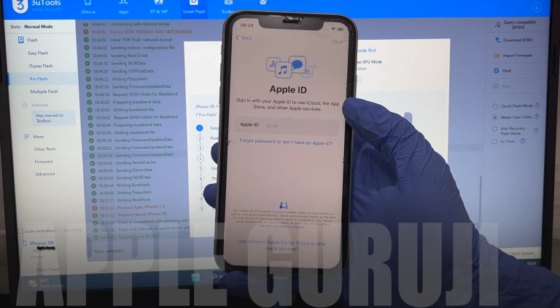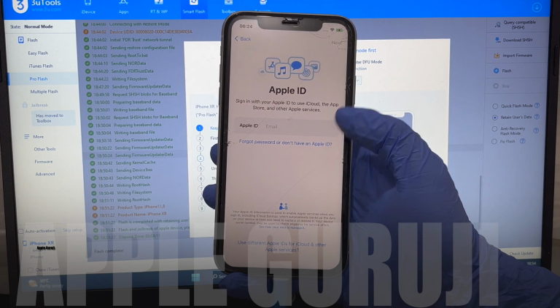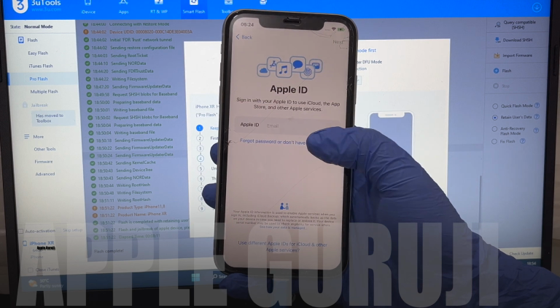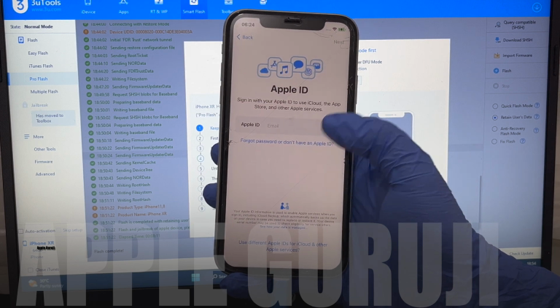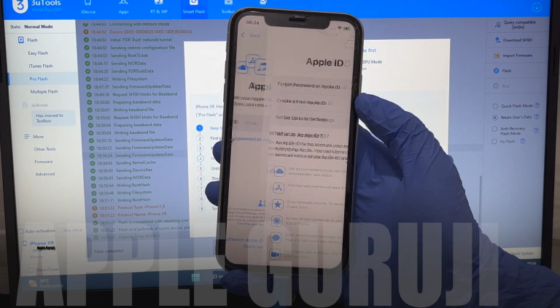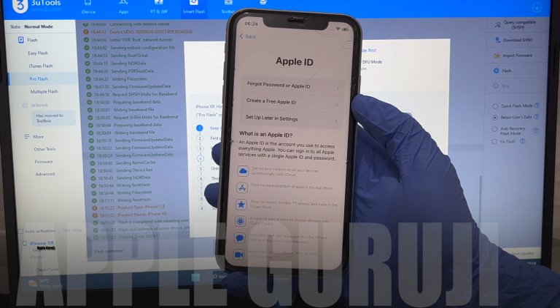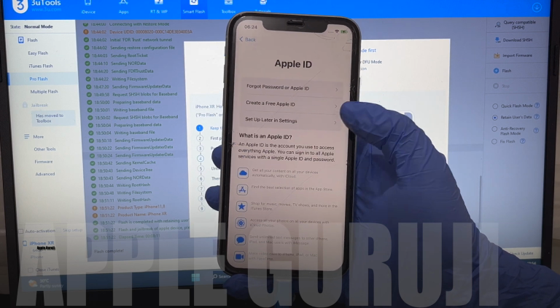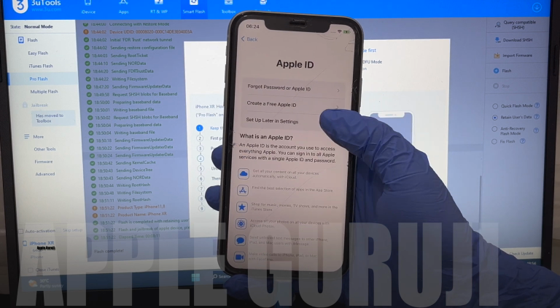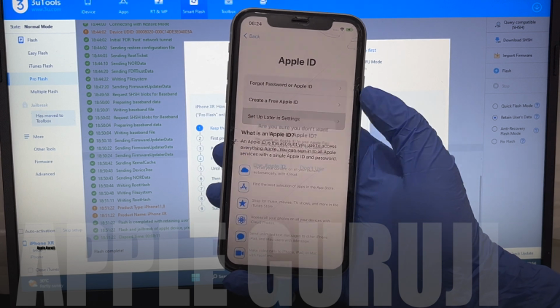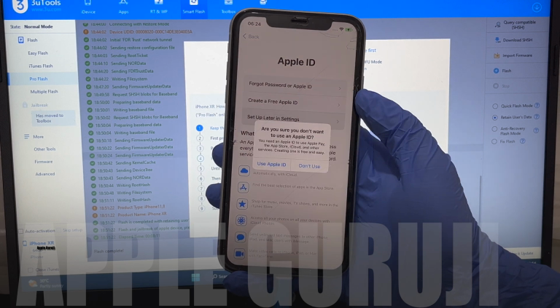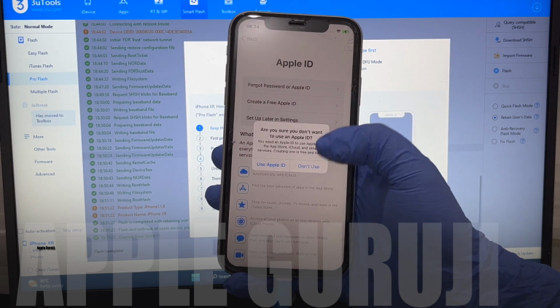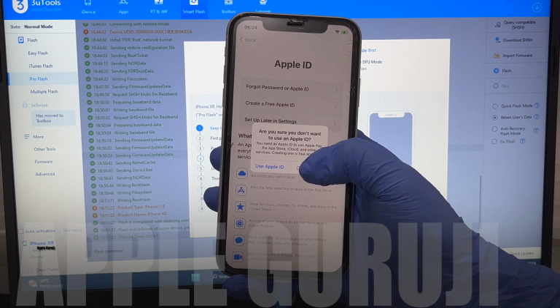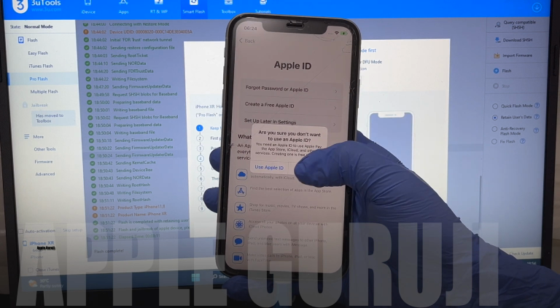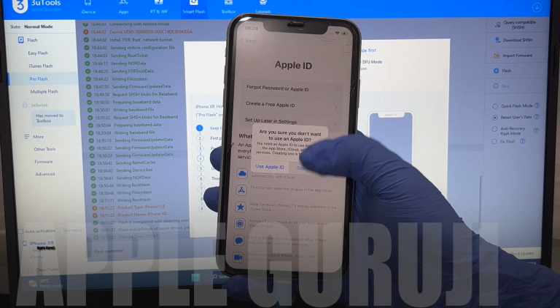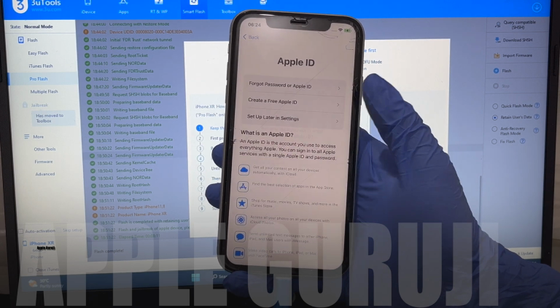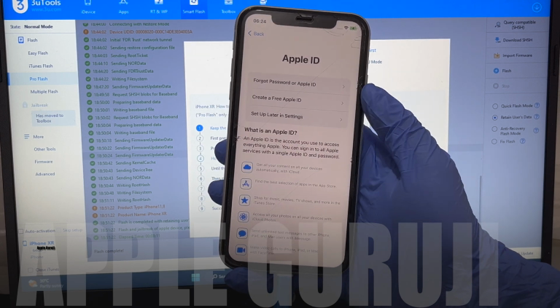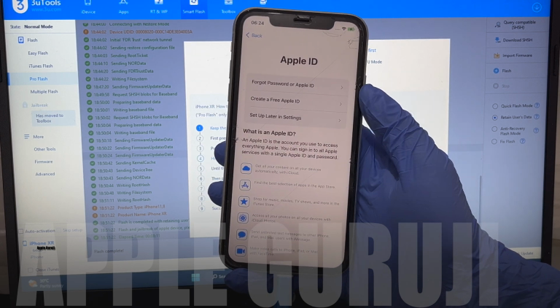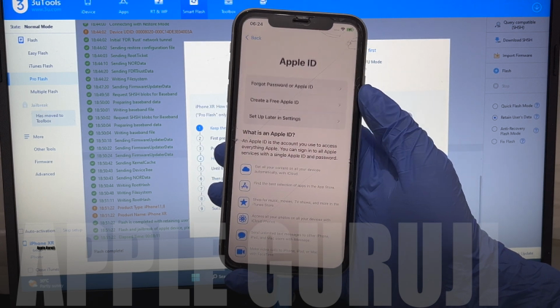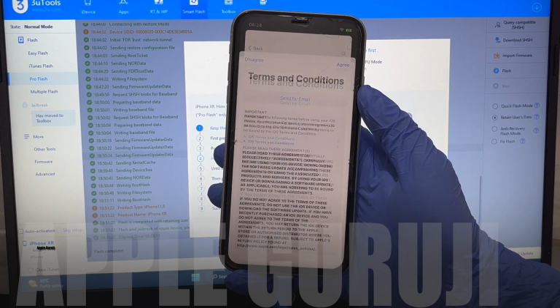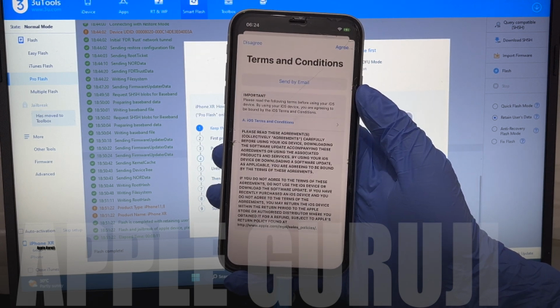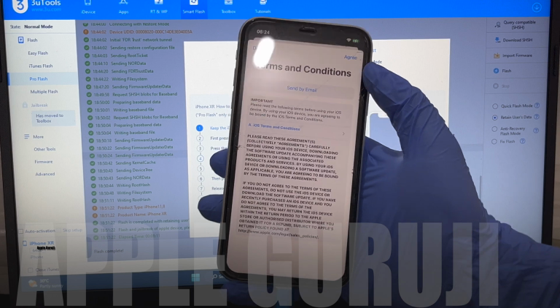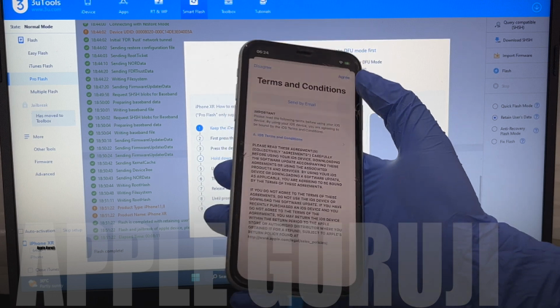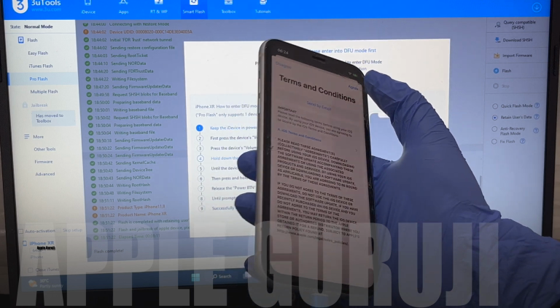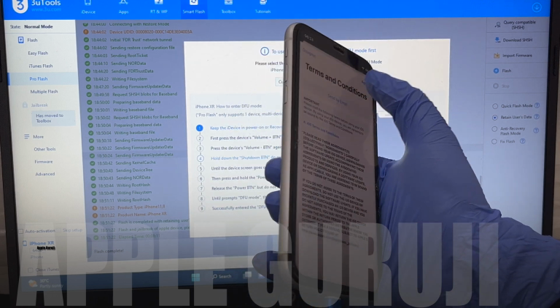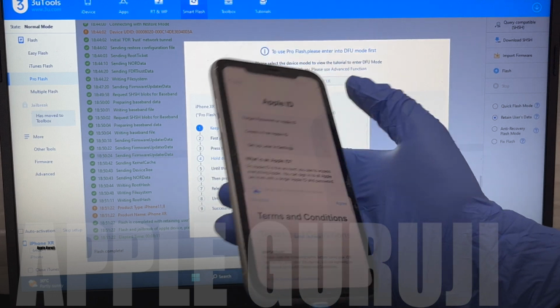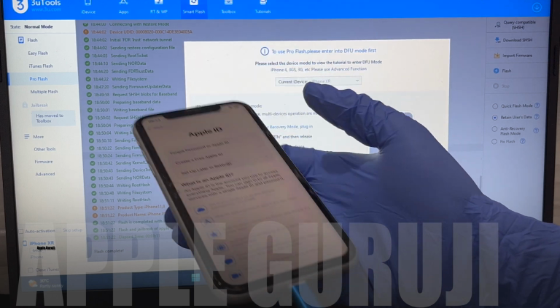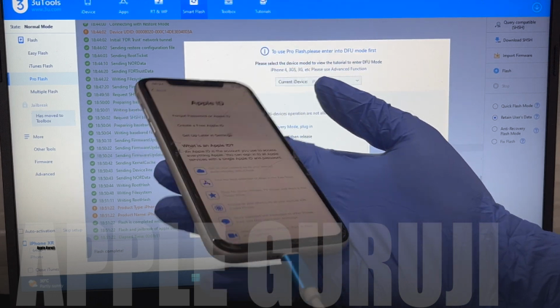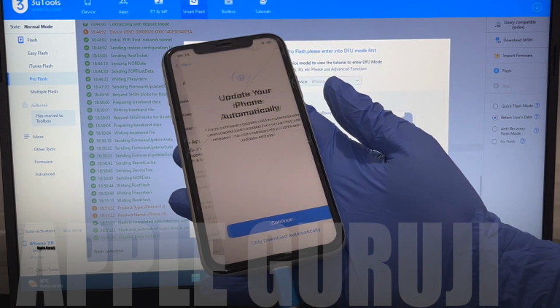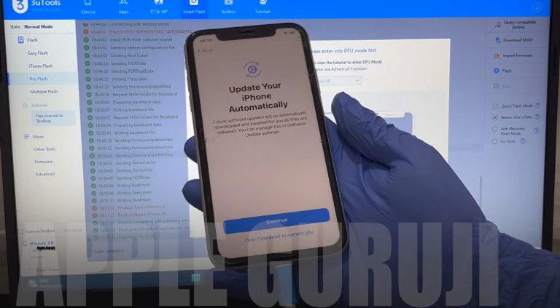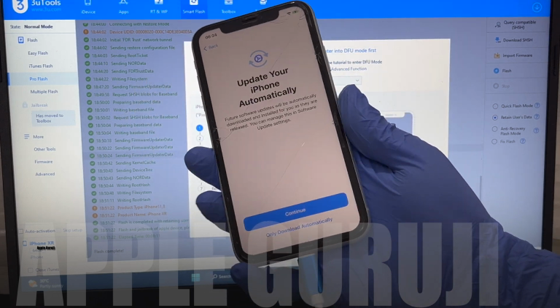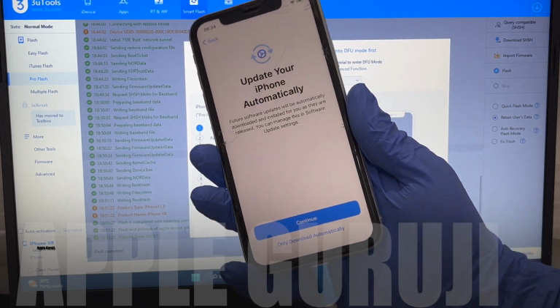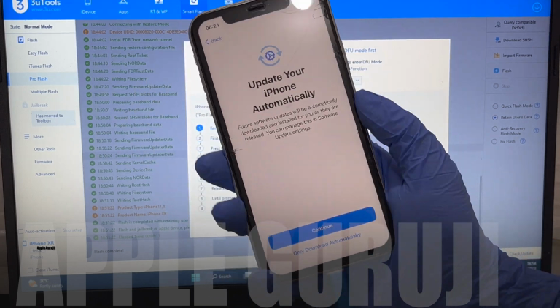Do not enter your Apple ID here. Just skip that step and set up the phone. You can add your Apple ID in settings later.